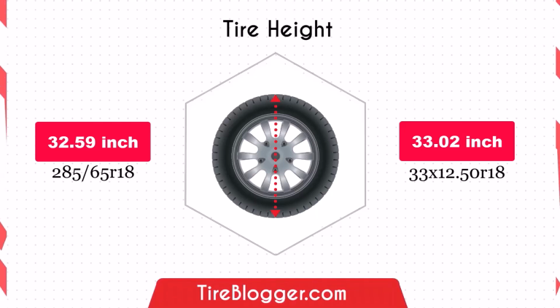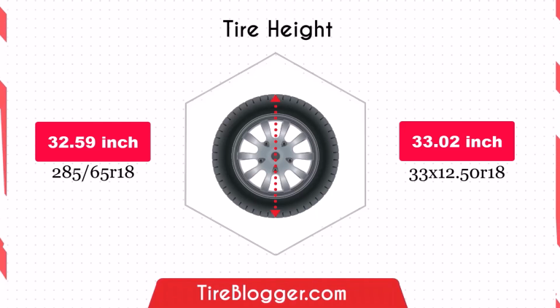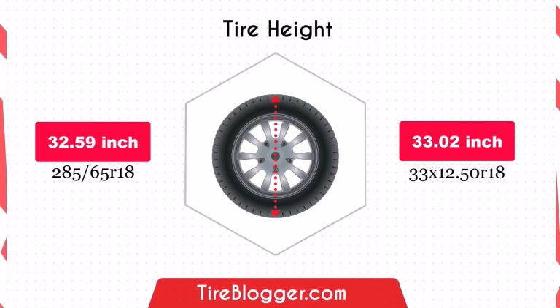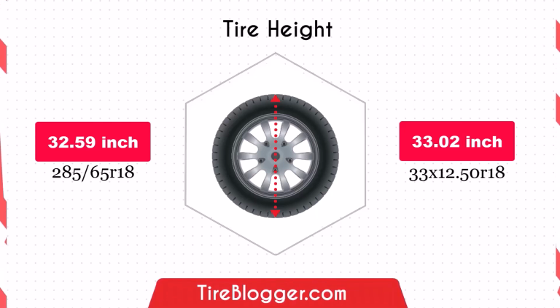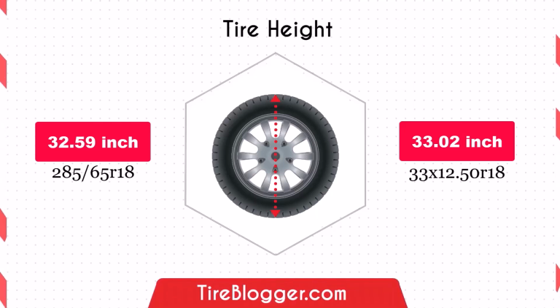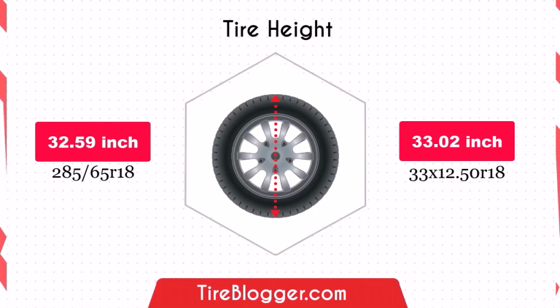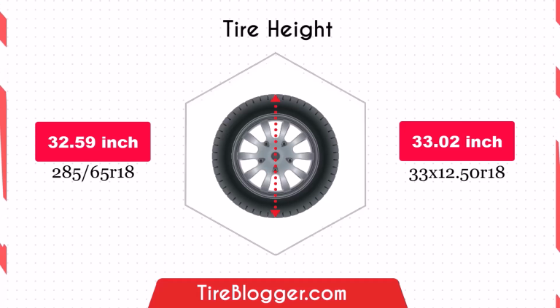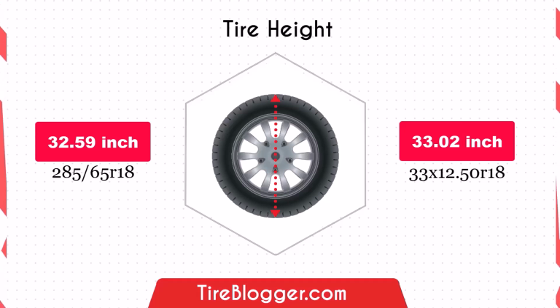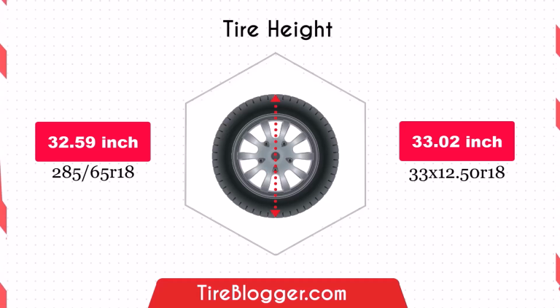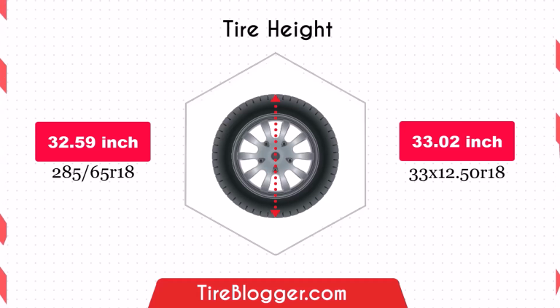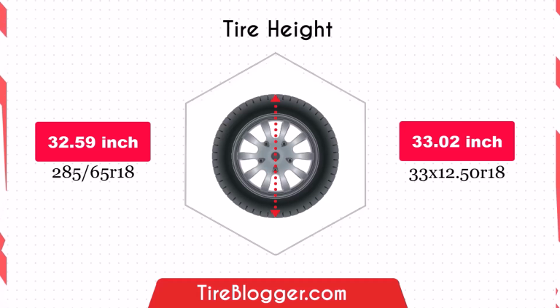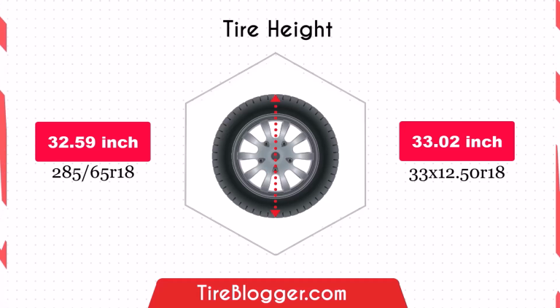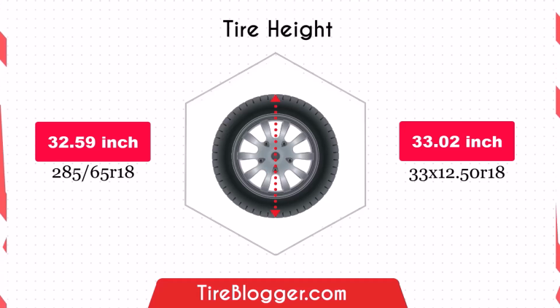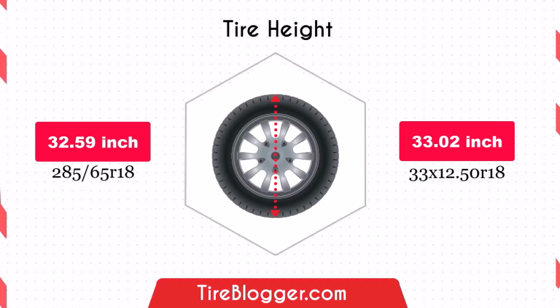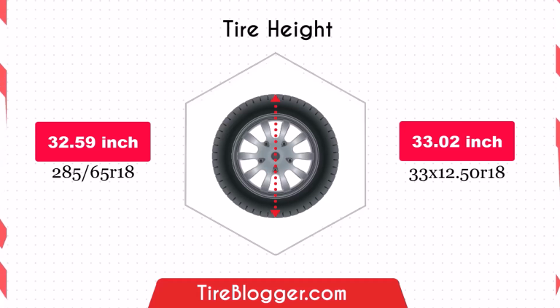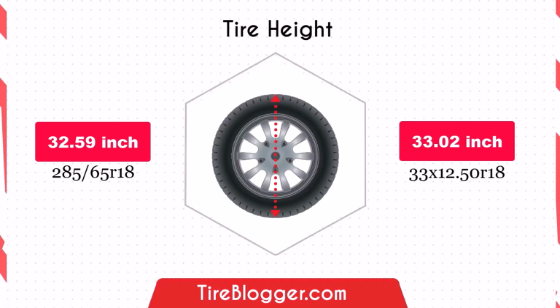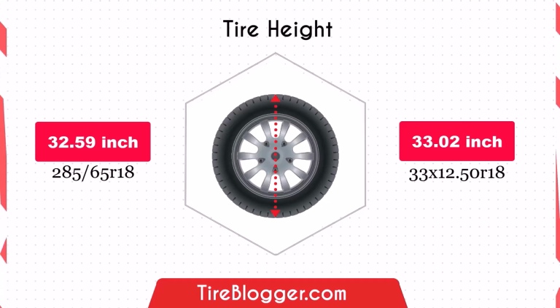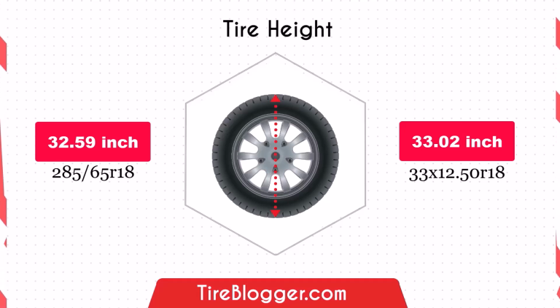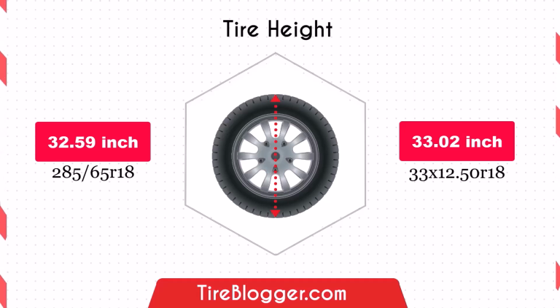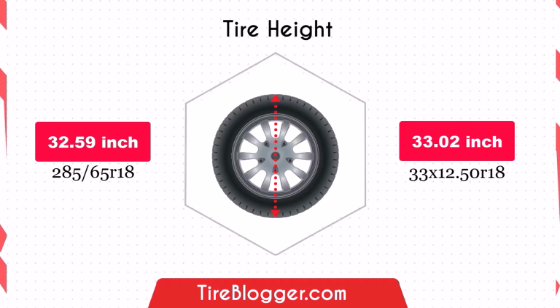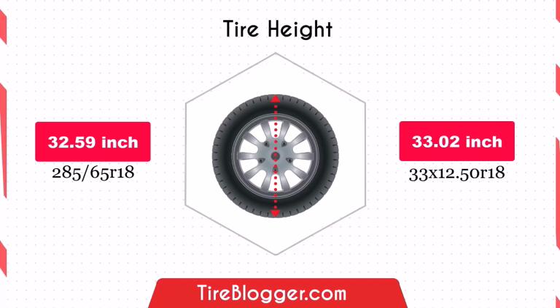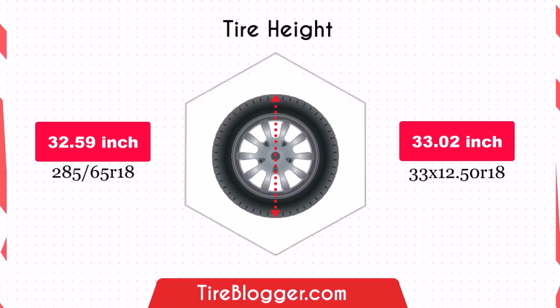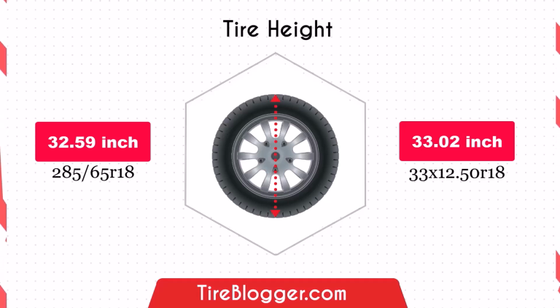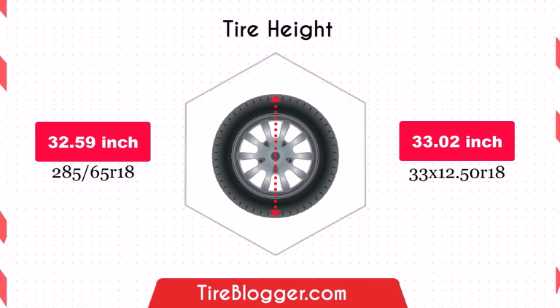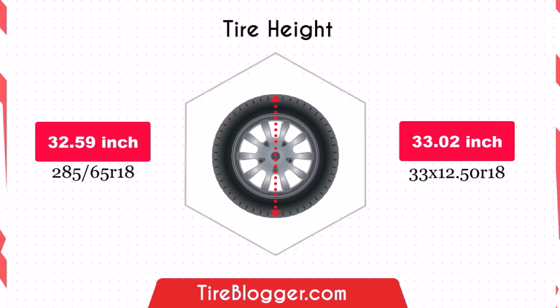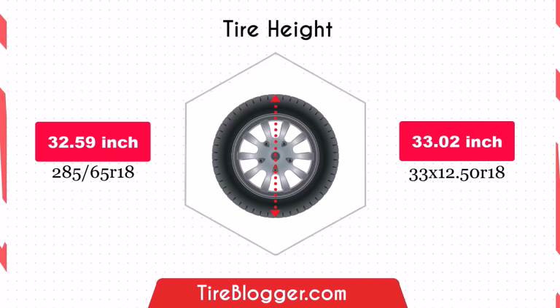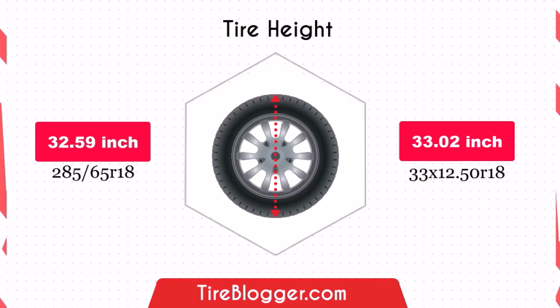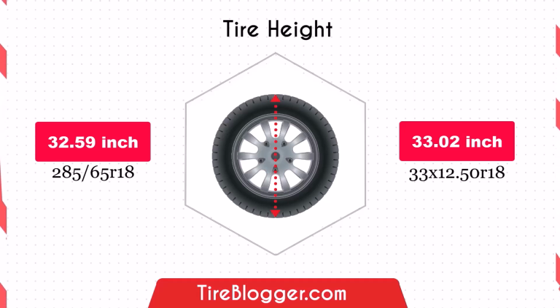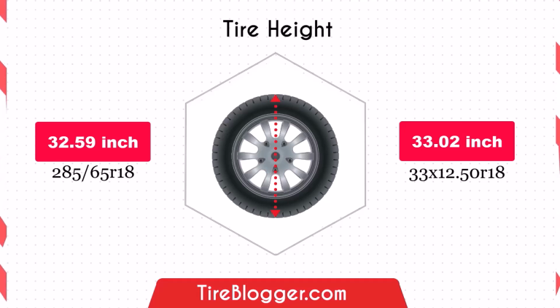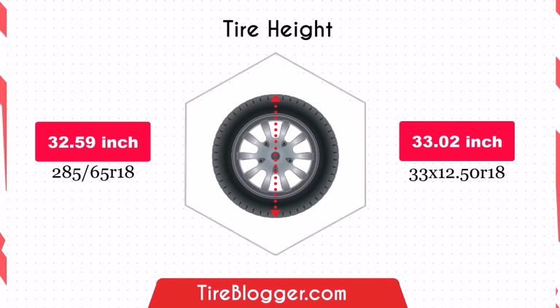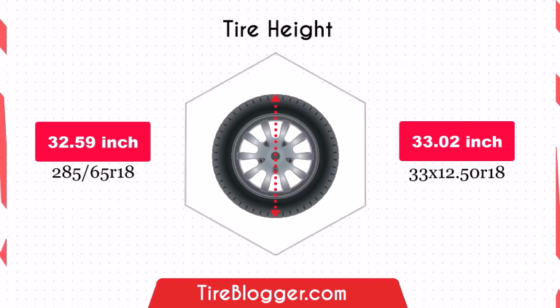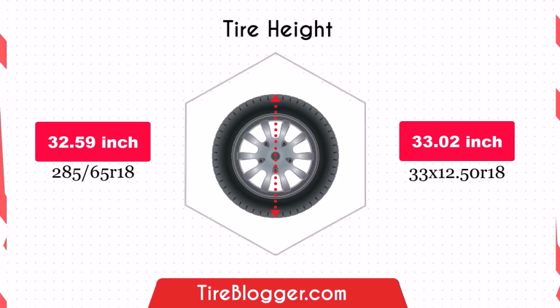This slight increase in diameter raises the vehicle's ground clearance, which is beneficial for off-road driving and navigating rough terrain.